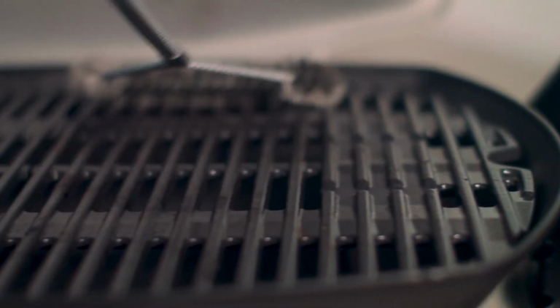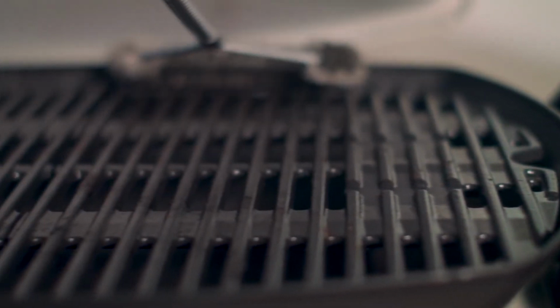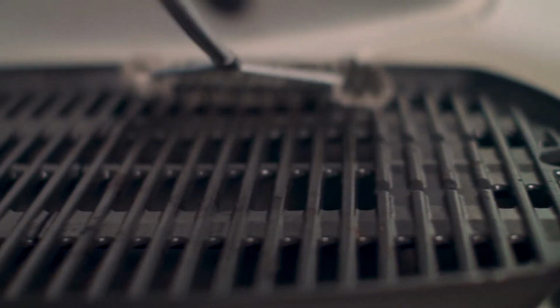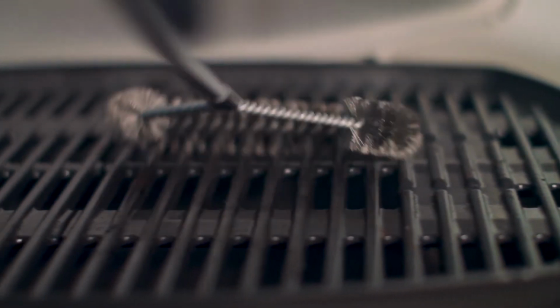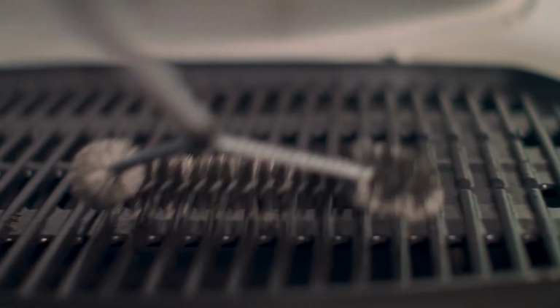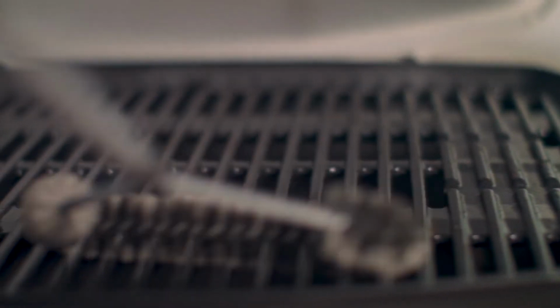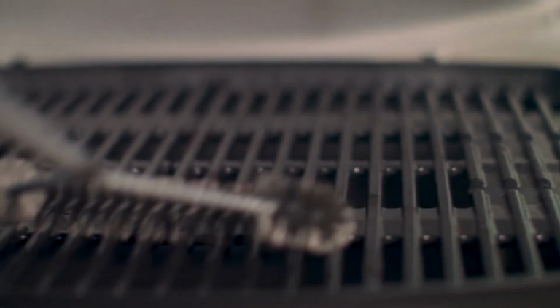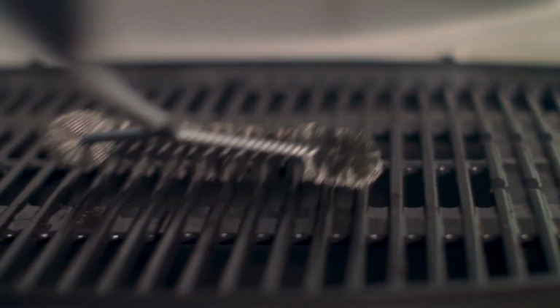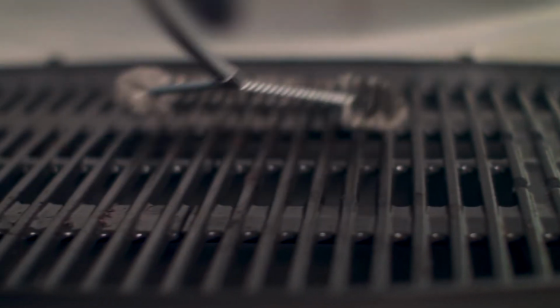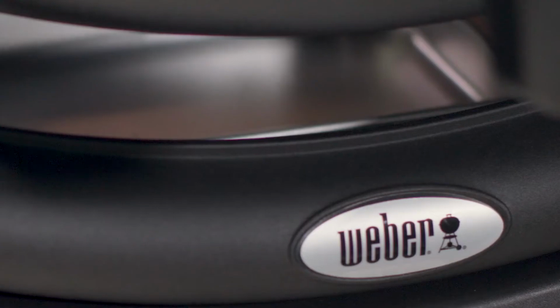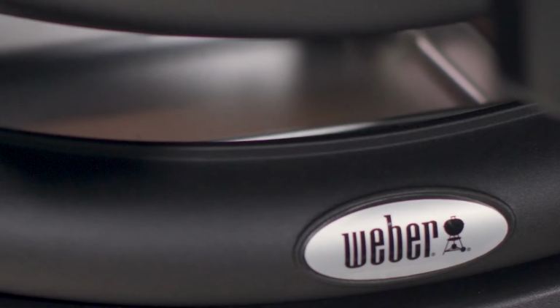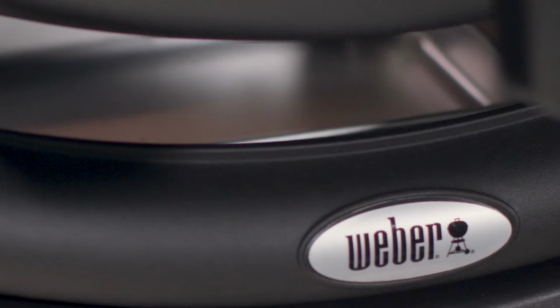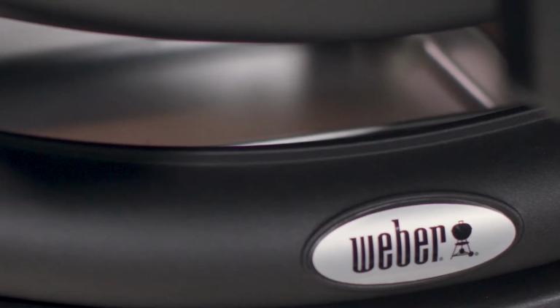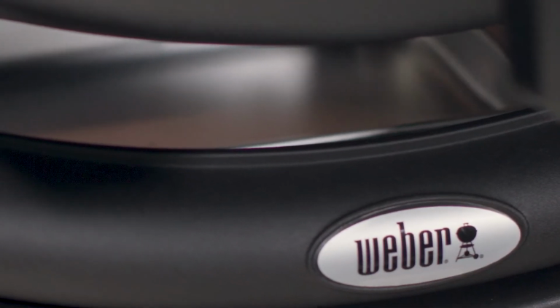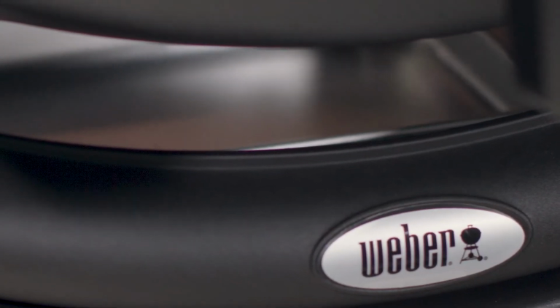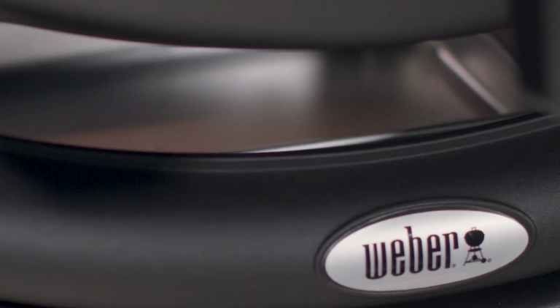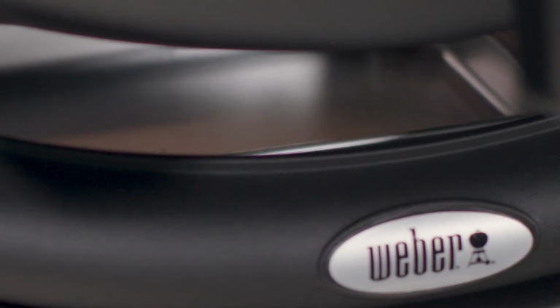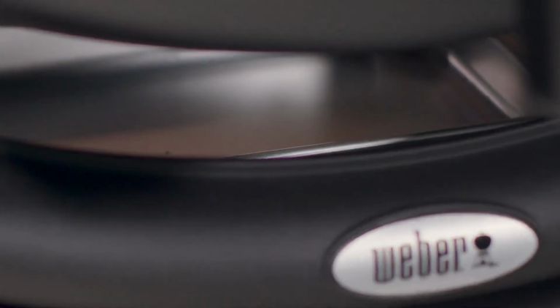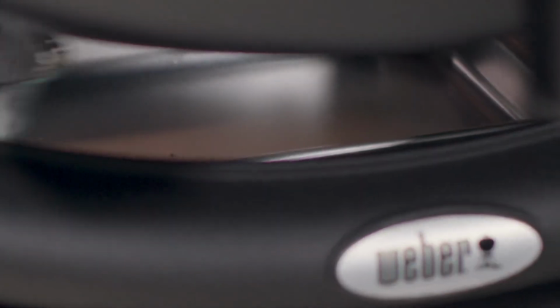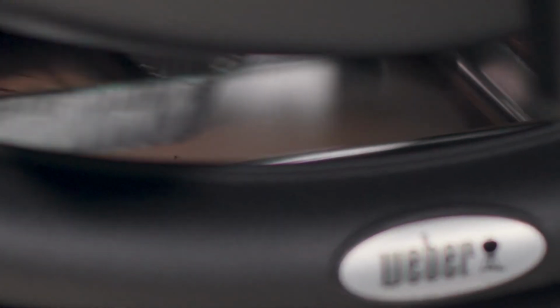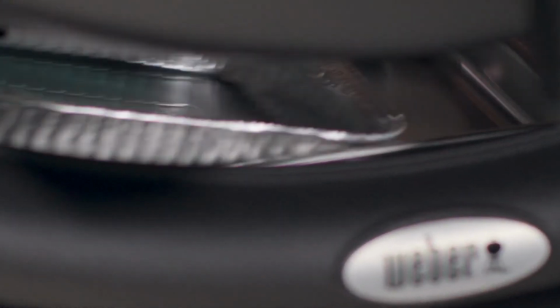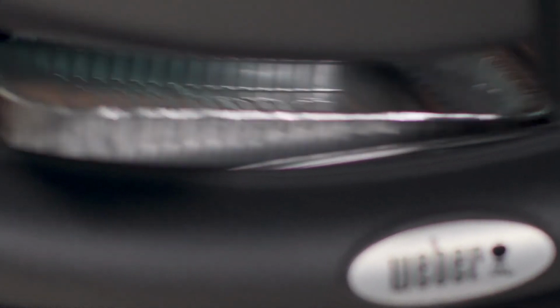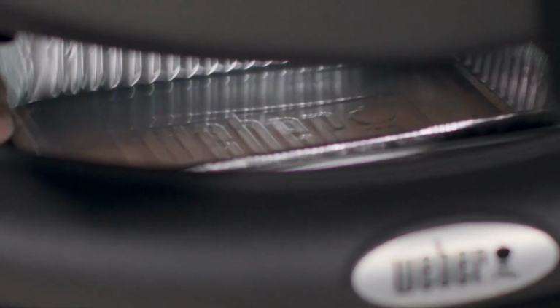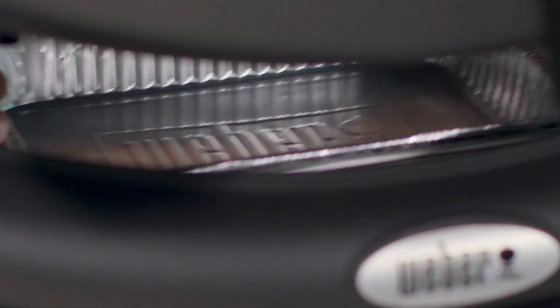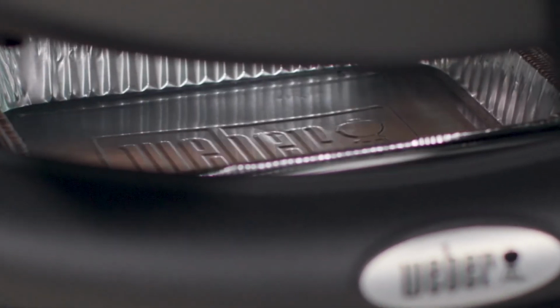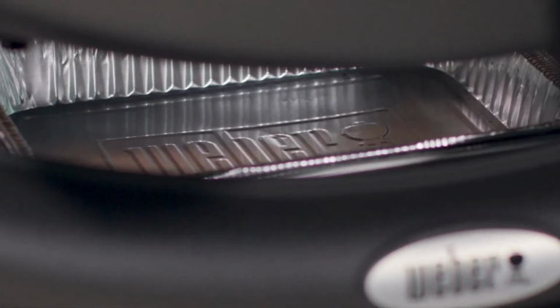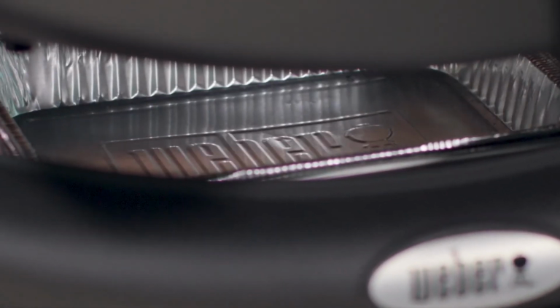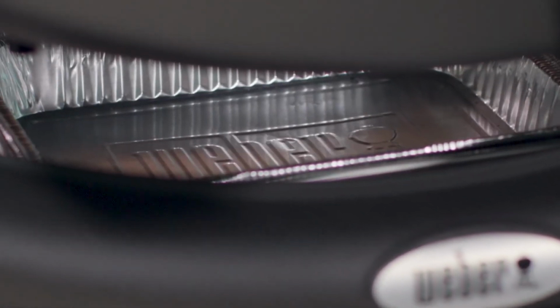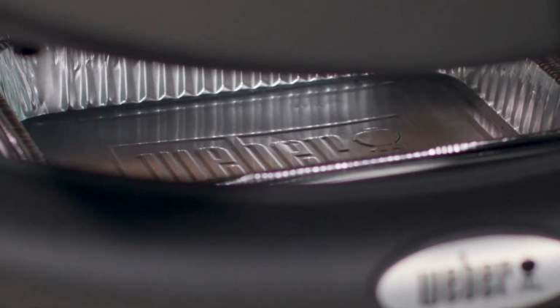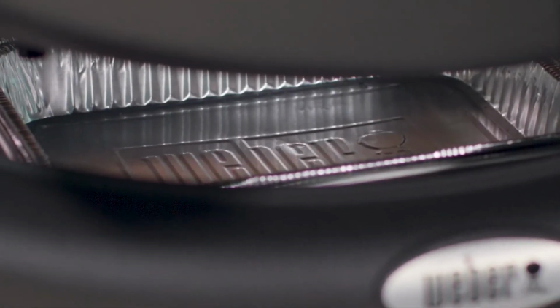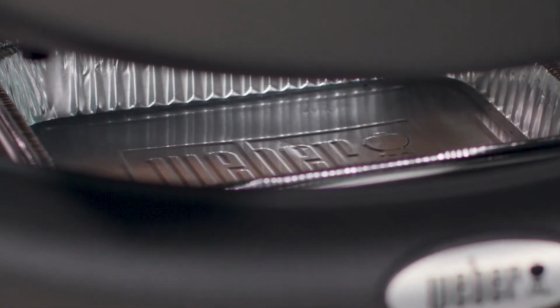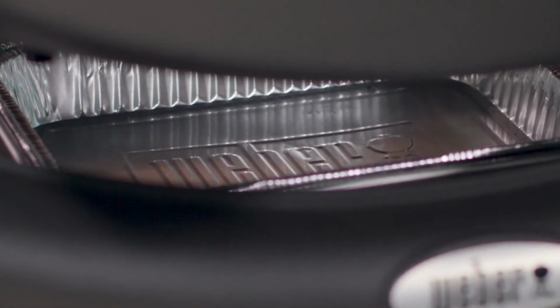When you're done grilling, a removable catch pan underneath the cook box collects drippings for easy cleanup.